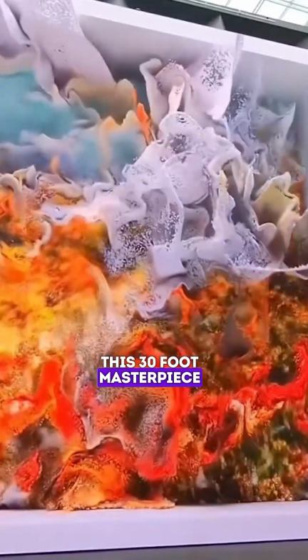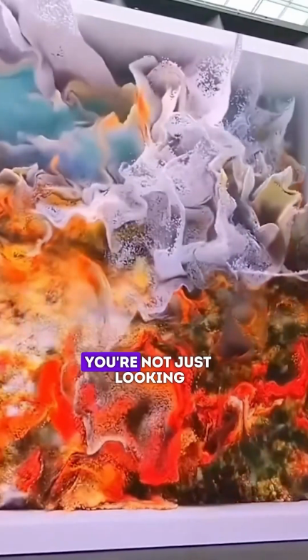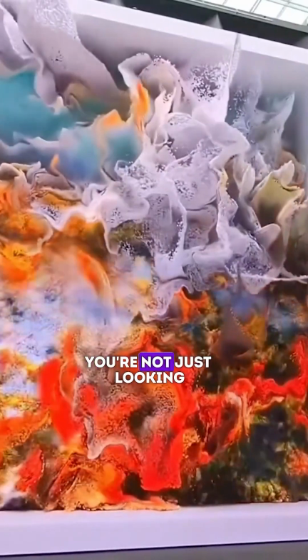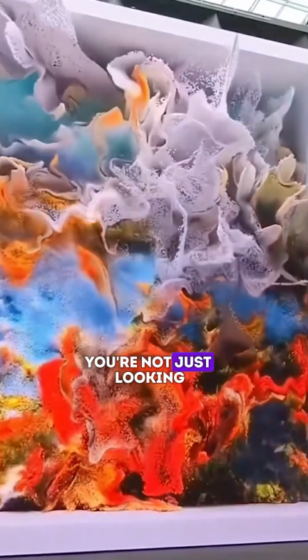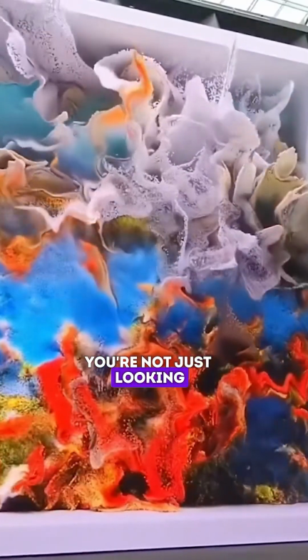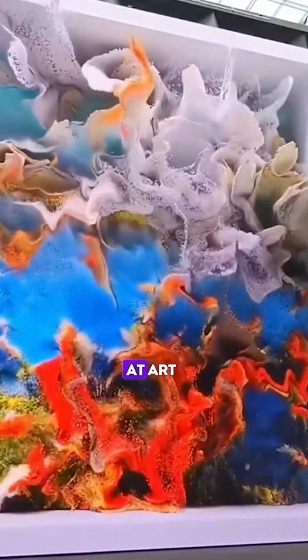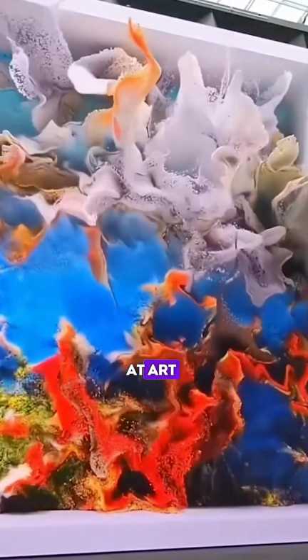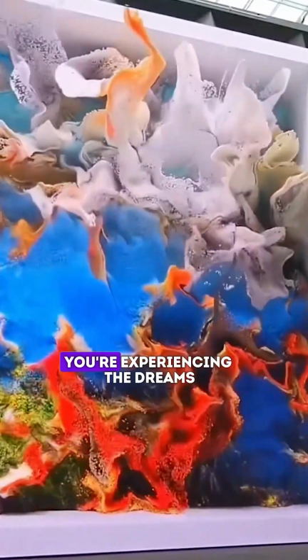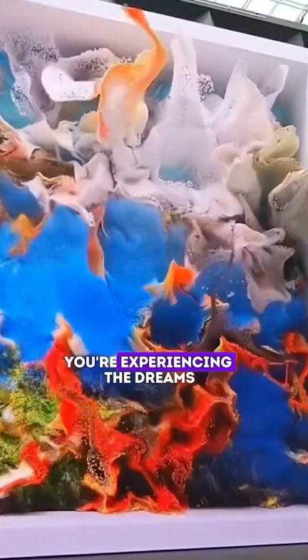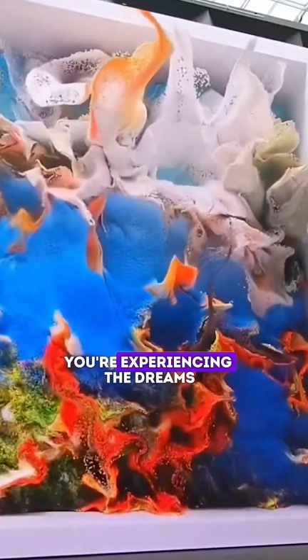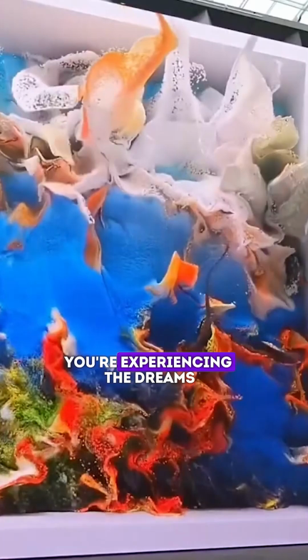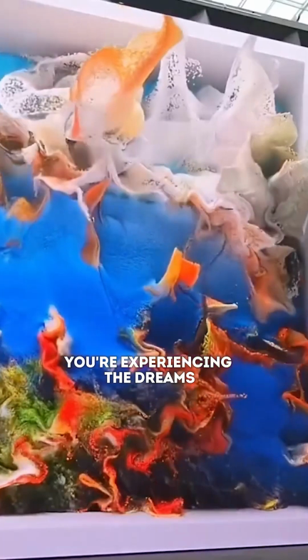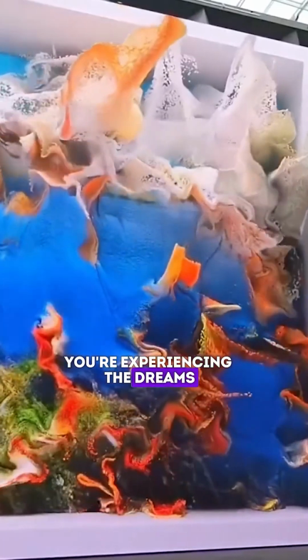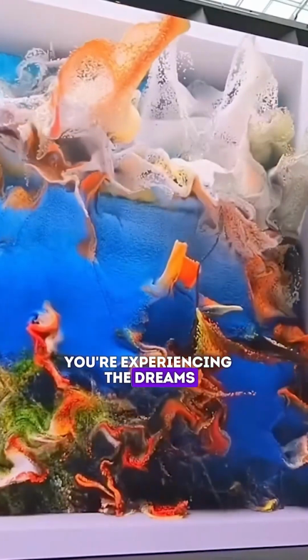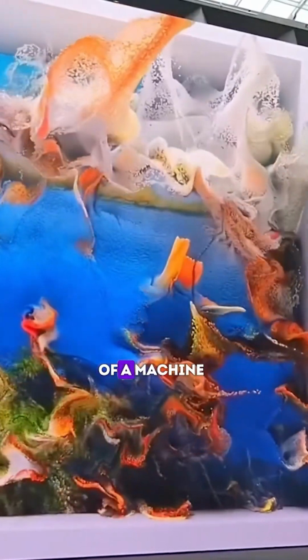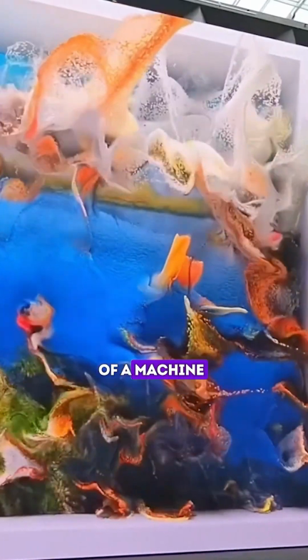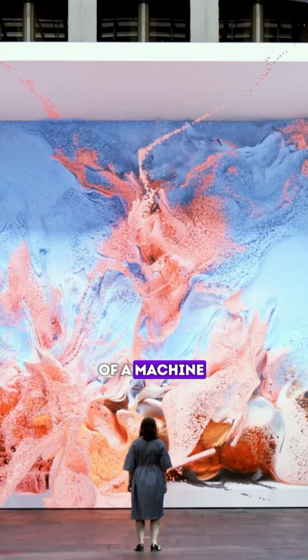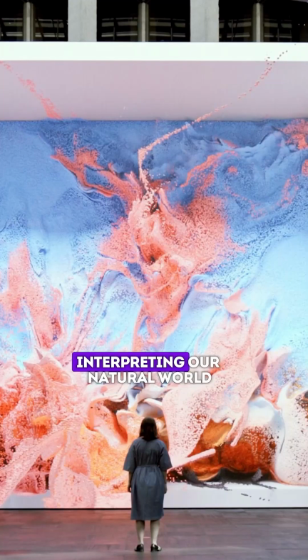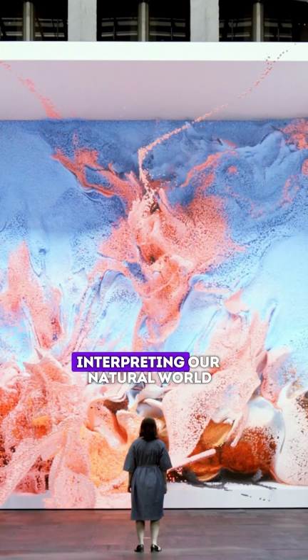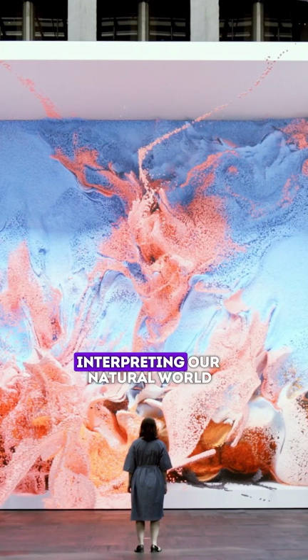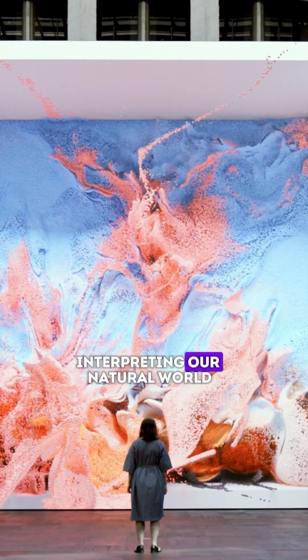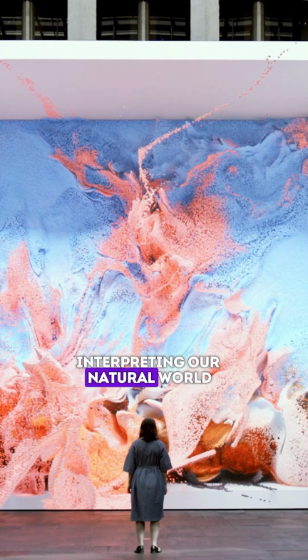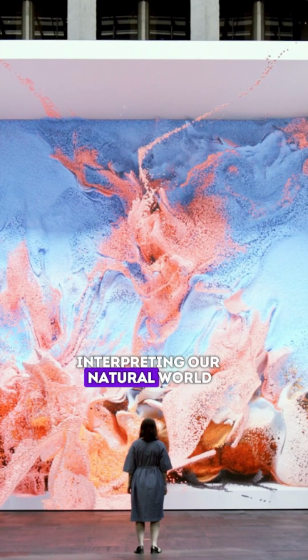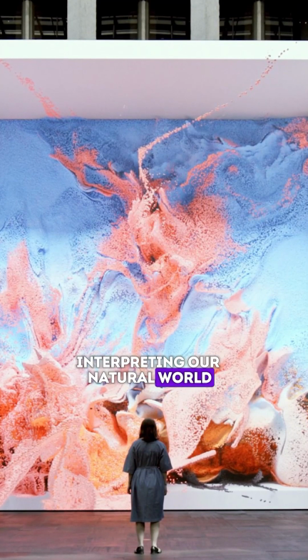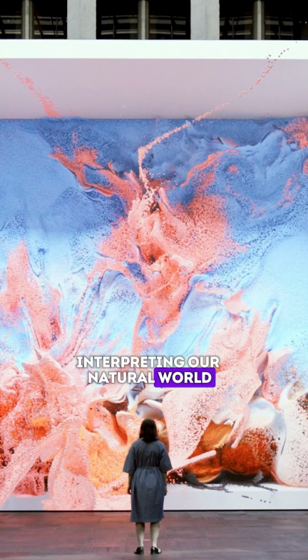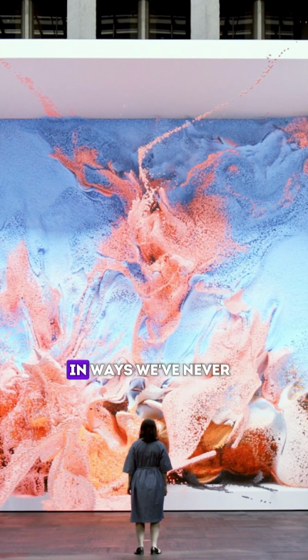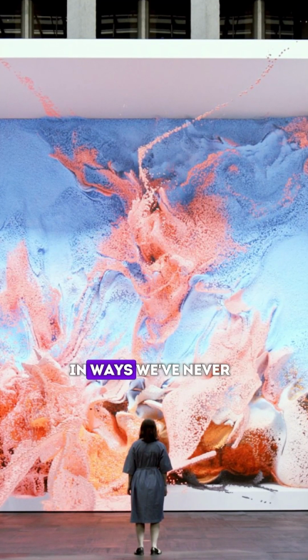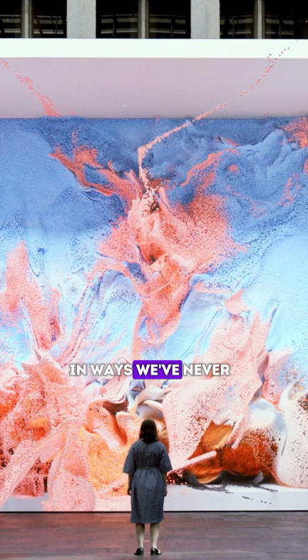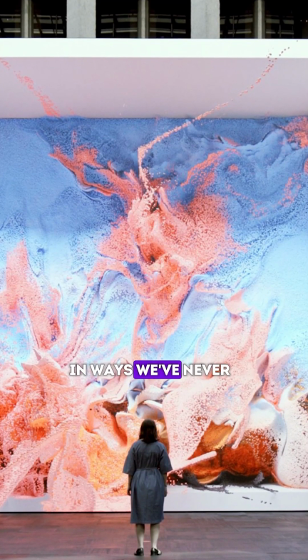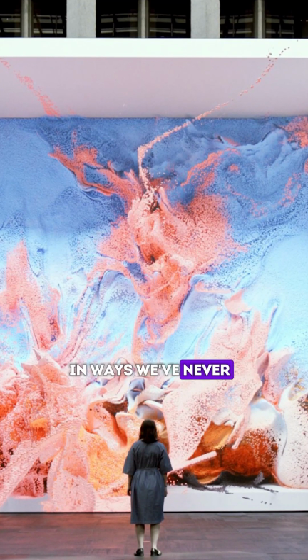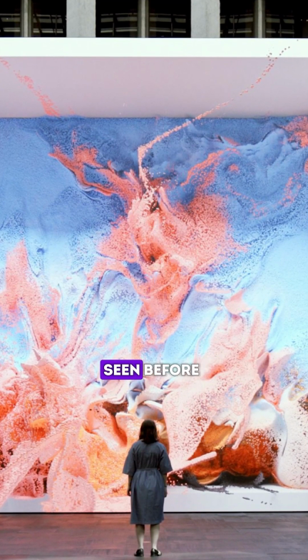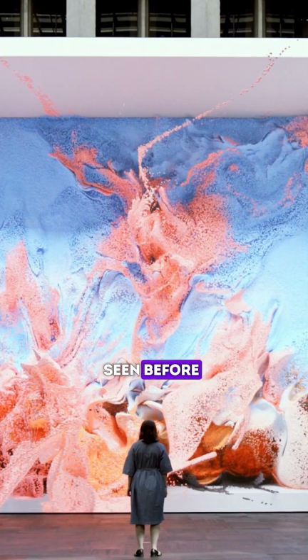When you stand before this 30-foot masterpiece, you're not just looking at art — you're experiencing the dreams of a machine, interpreting our natural world in ways we've never seen before.